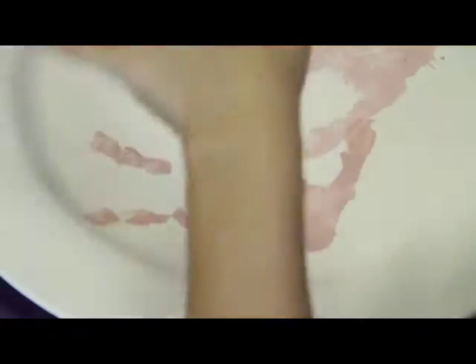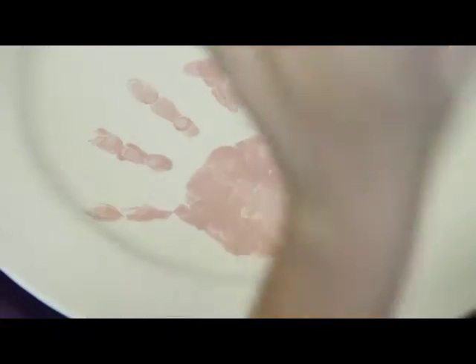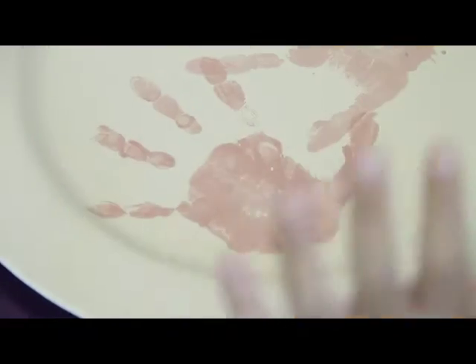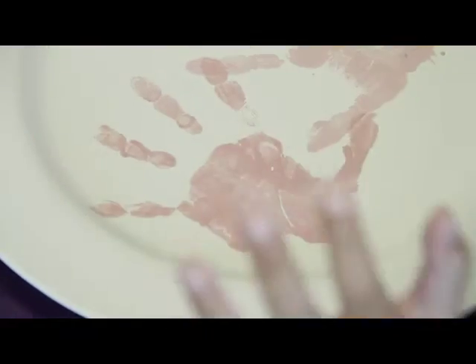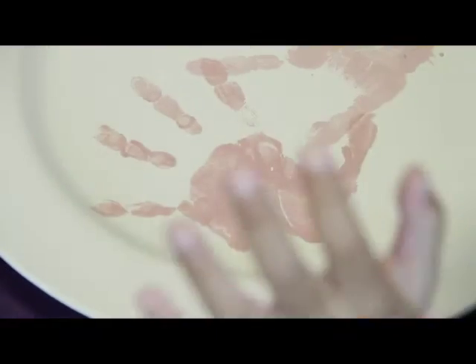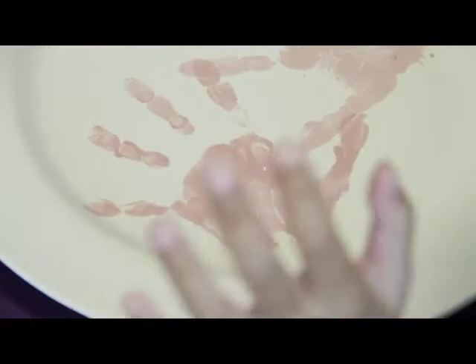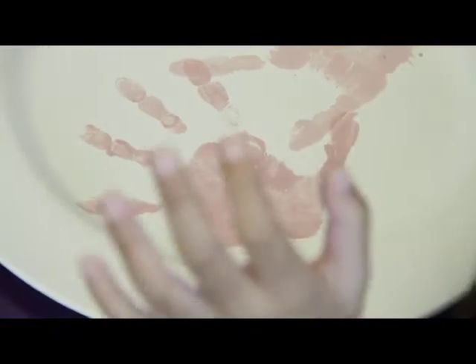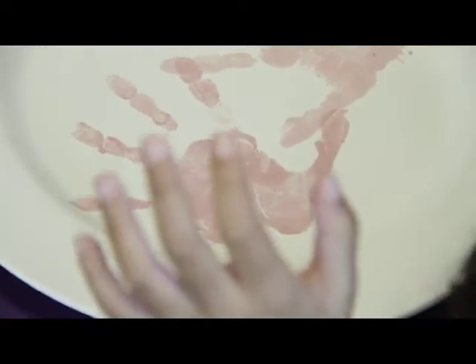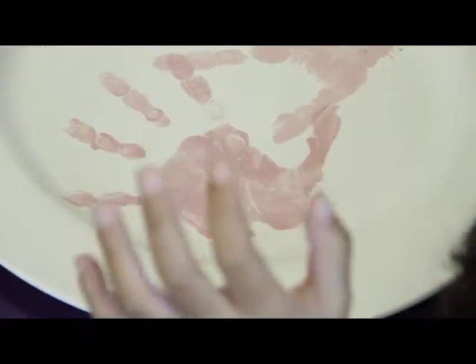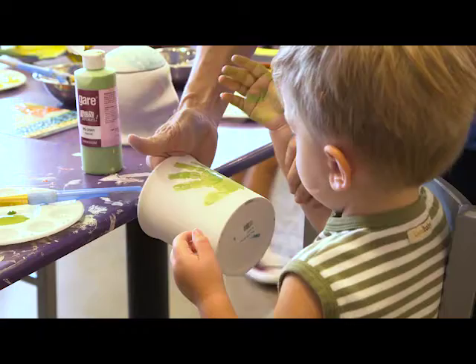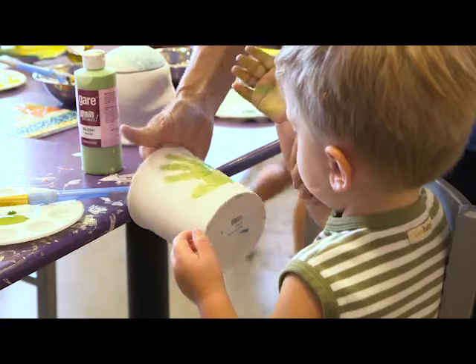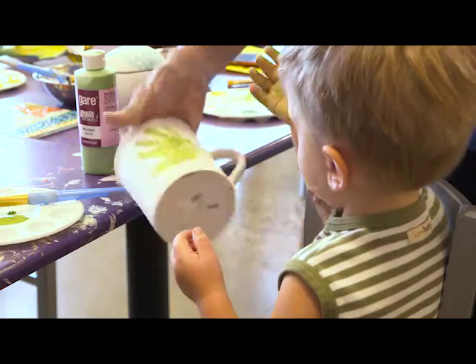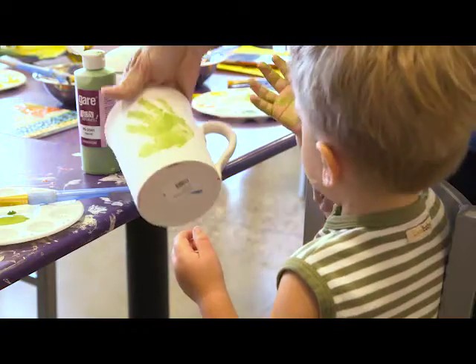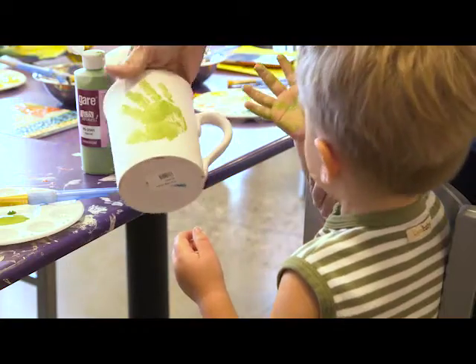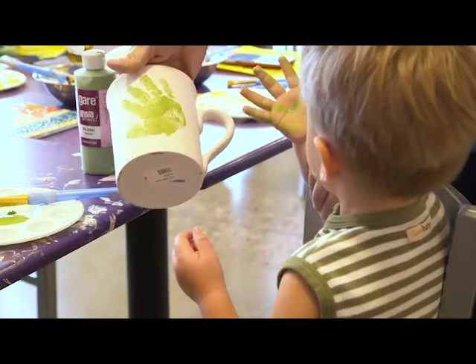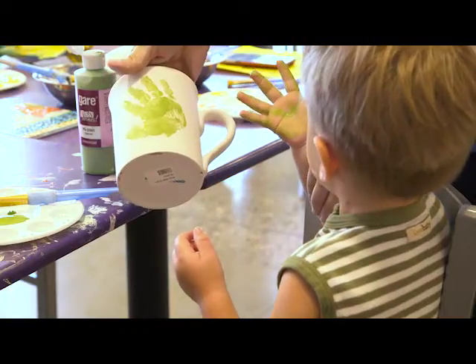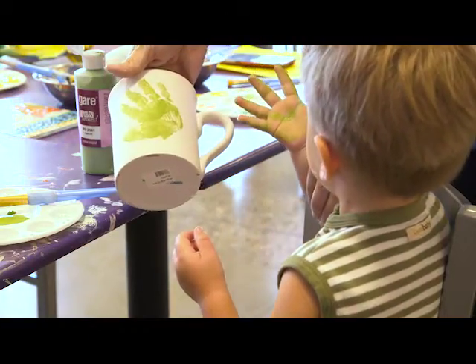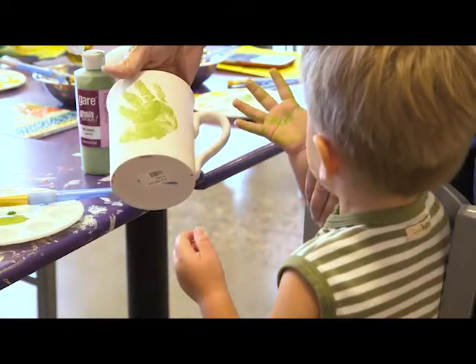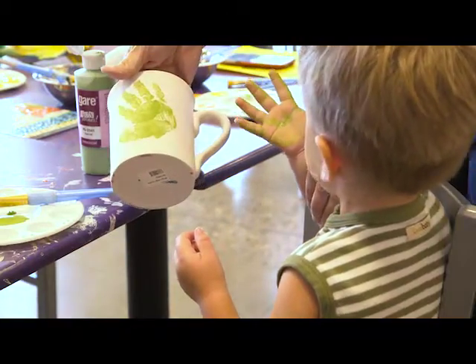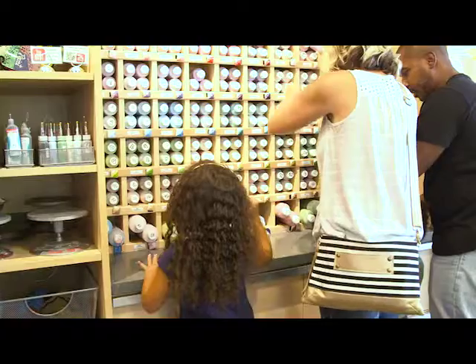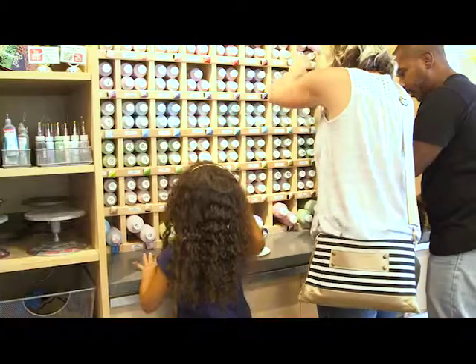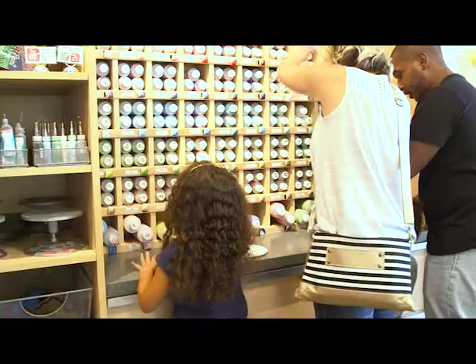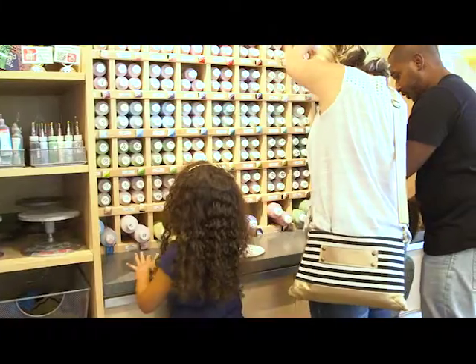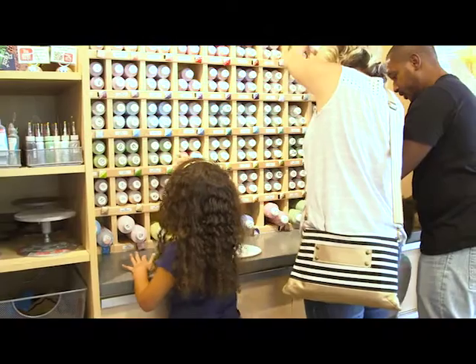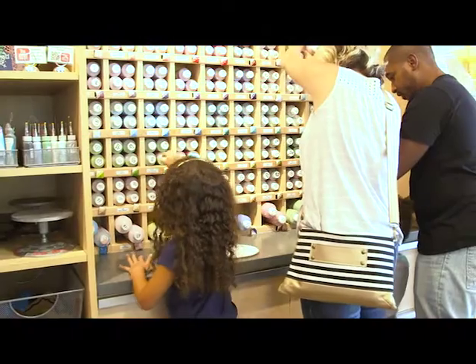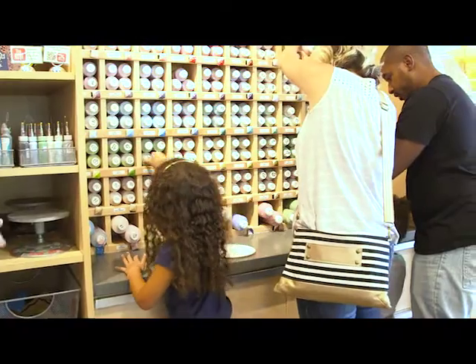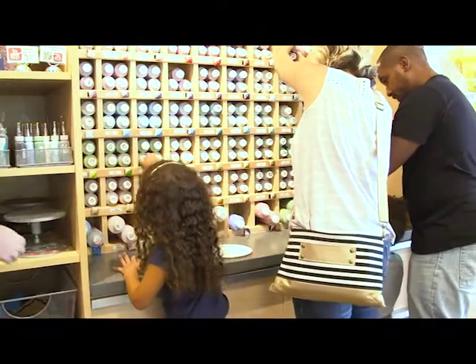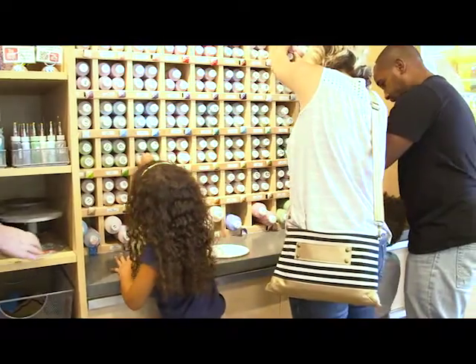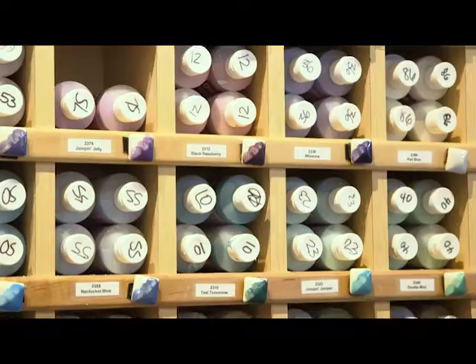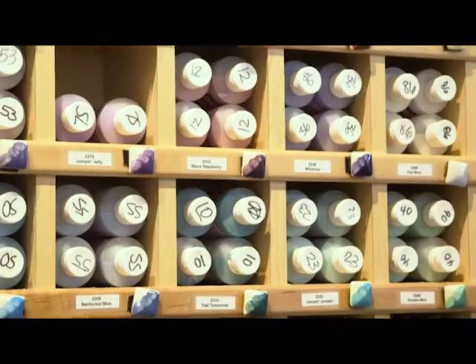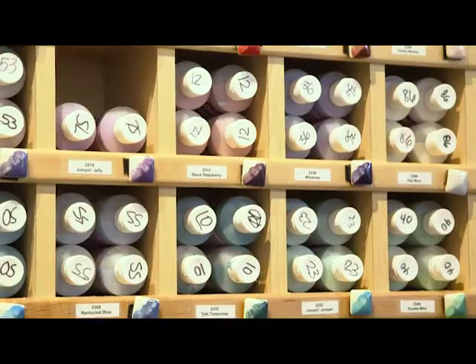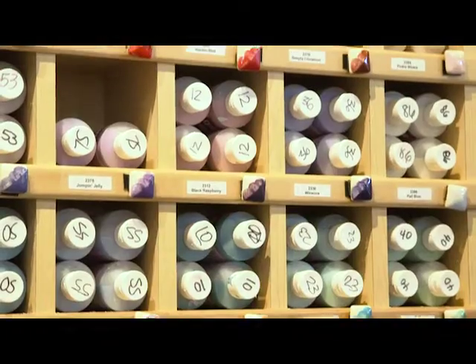First, always place prints on a light background. Next, choose a medium to dark color for the prints.